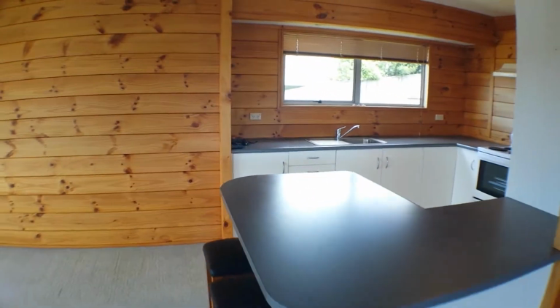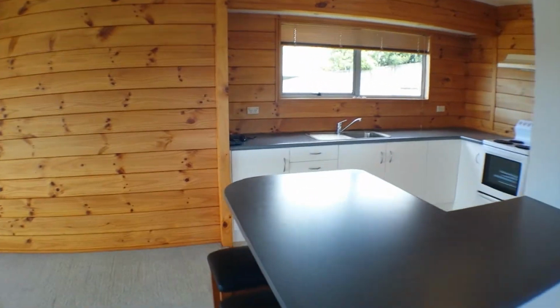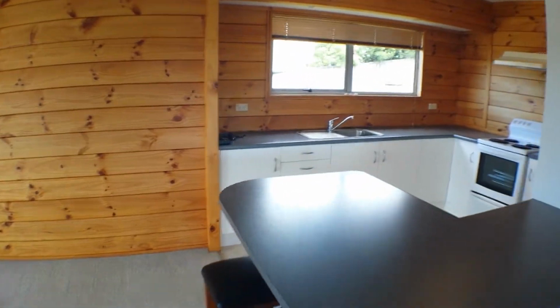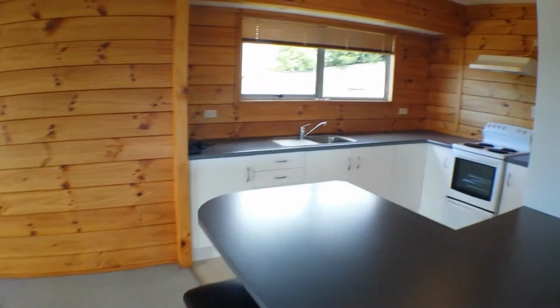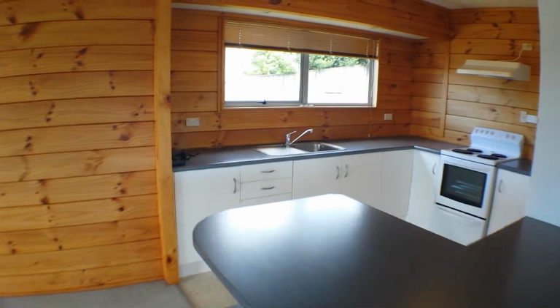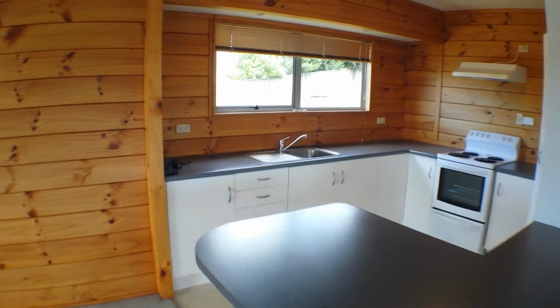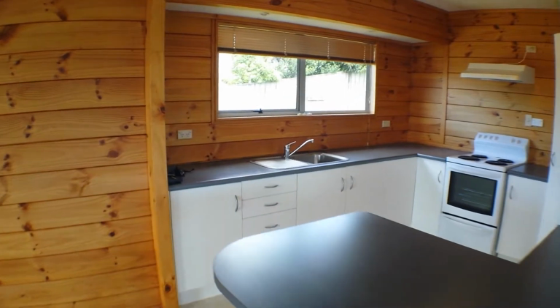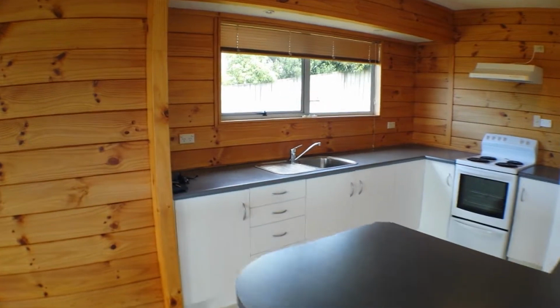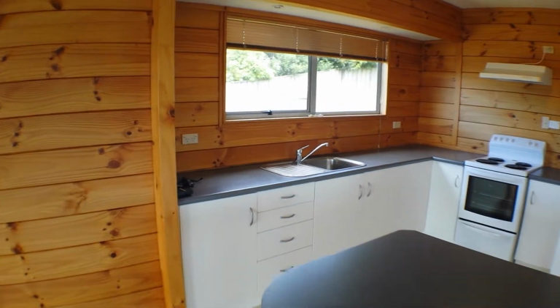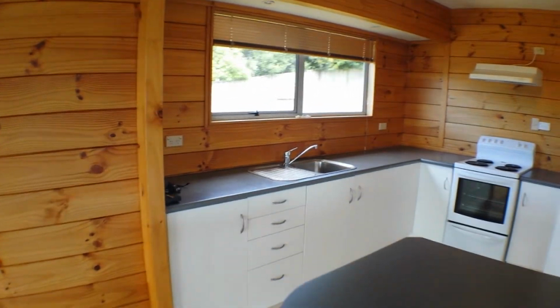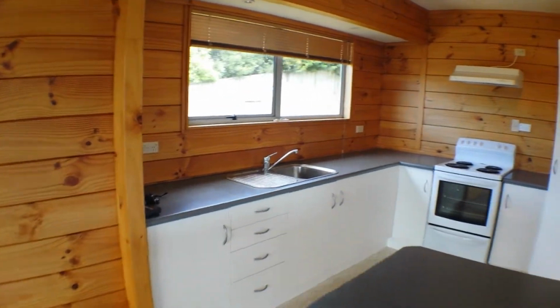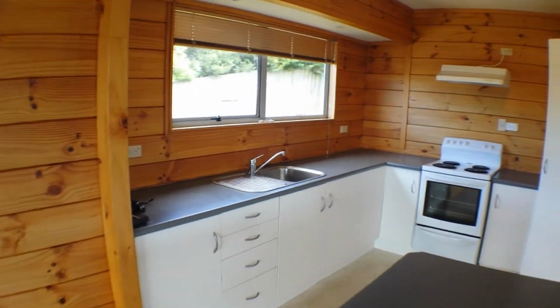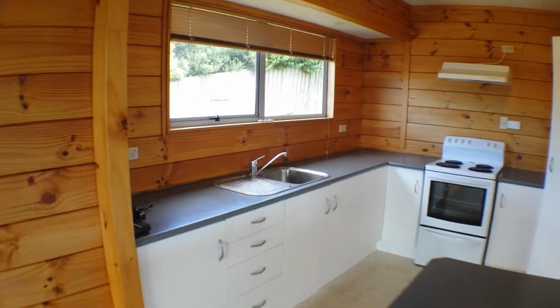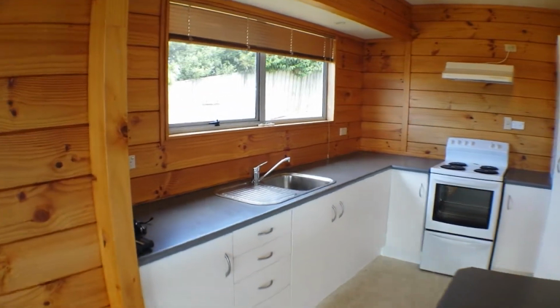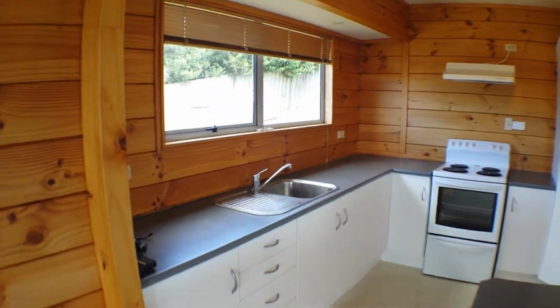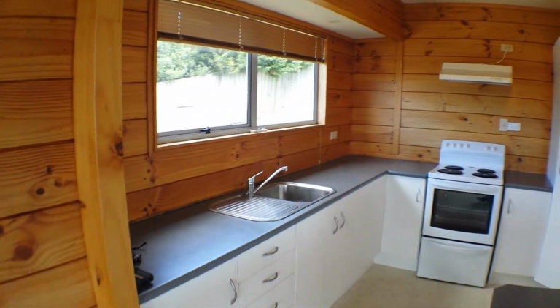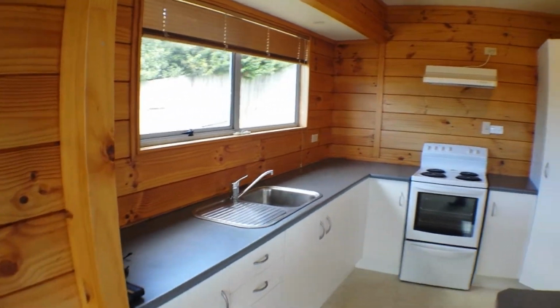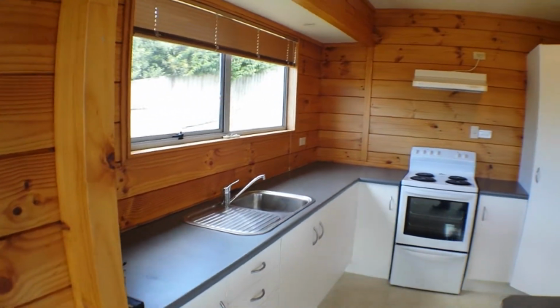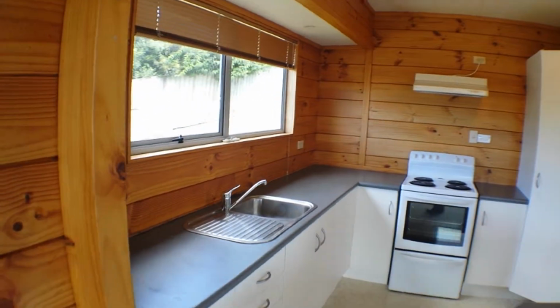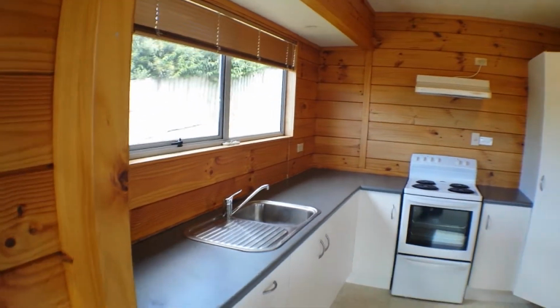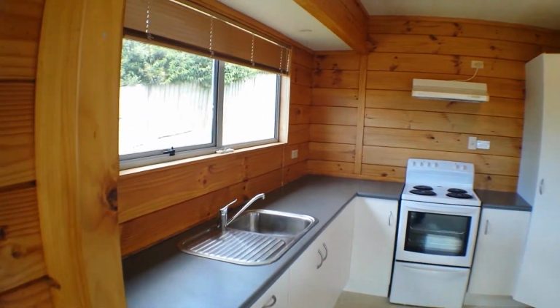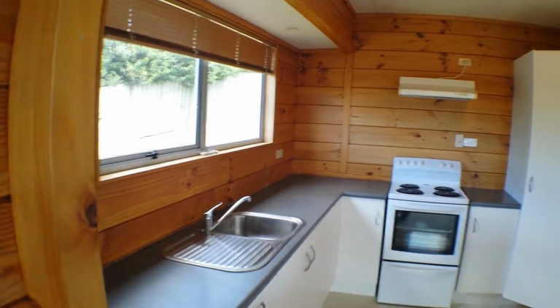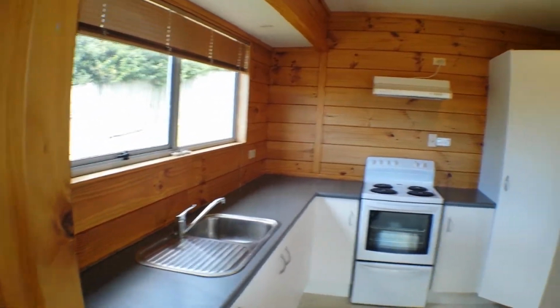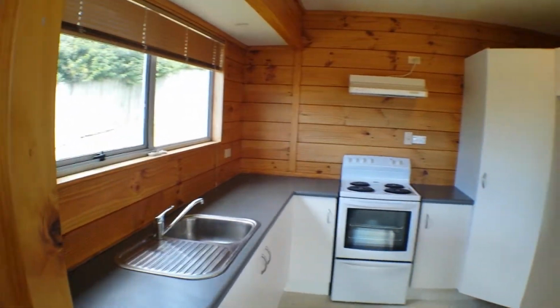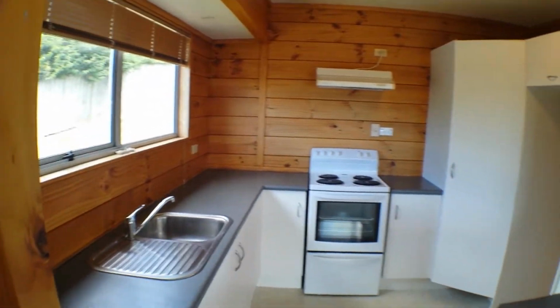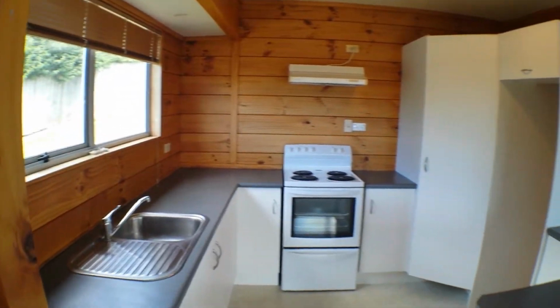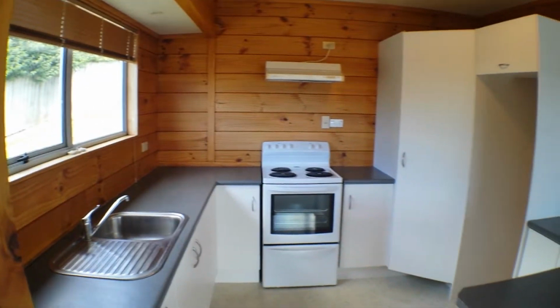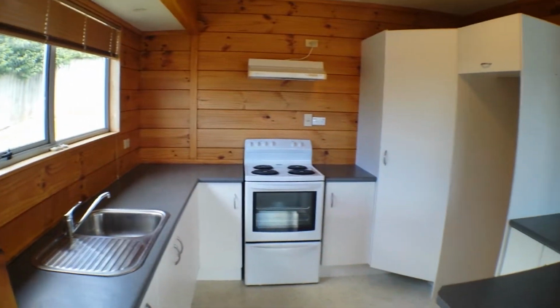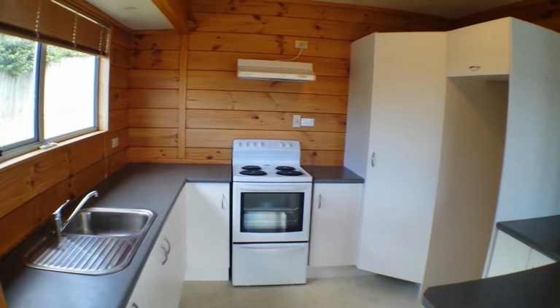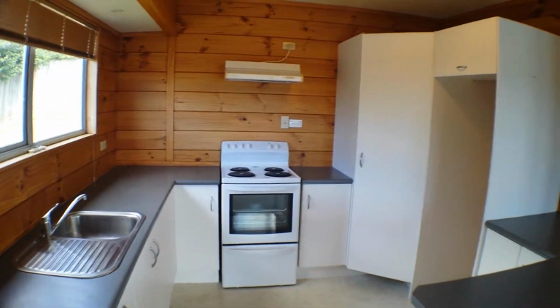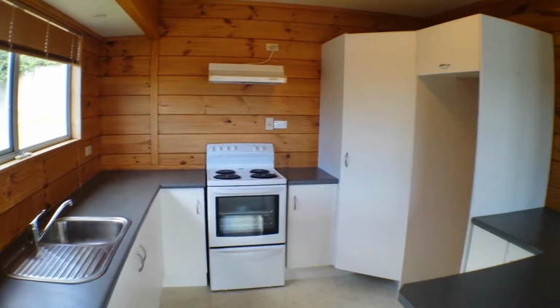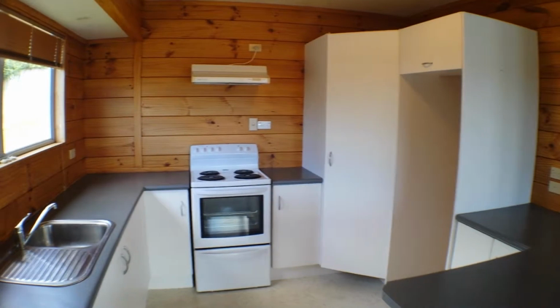Moving into the kitchen, you can see it's nice and clean, nice and spacious.